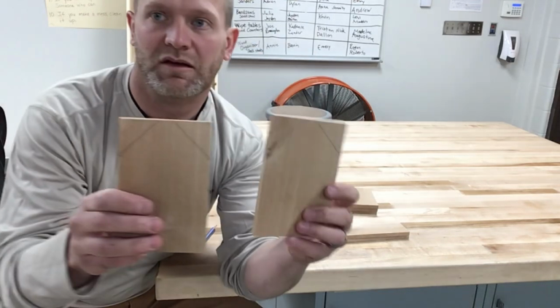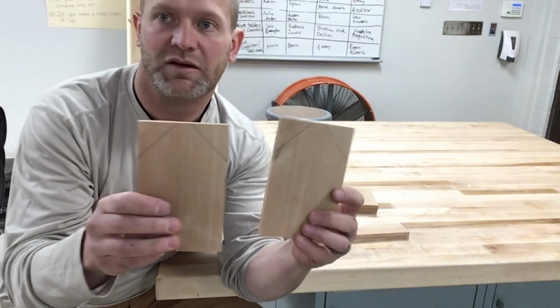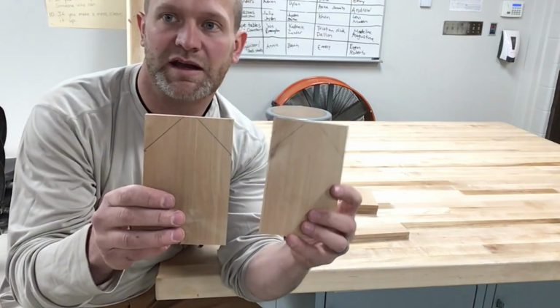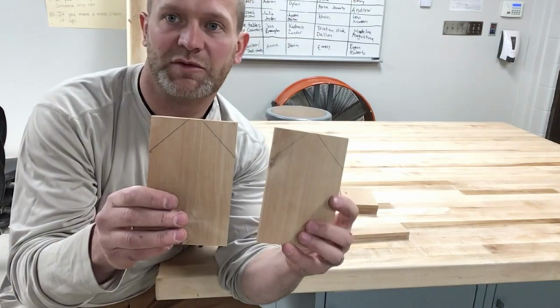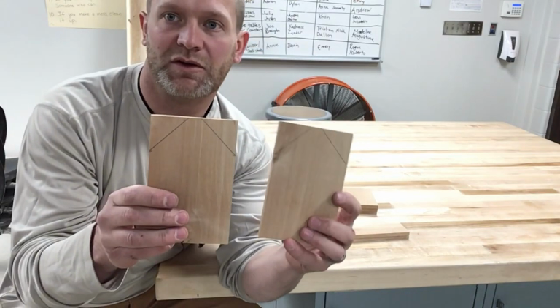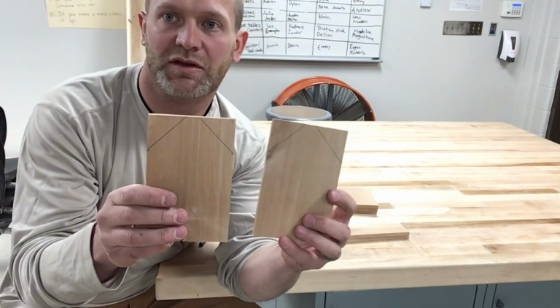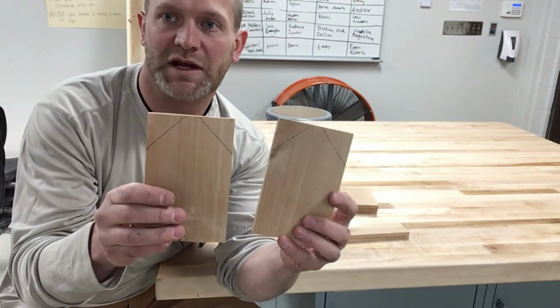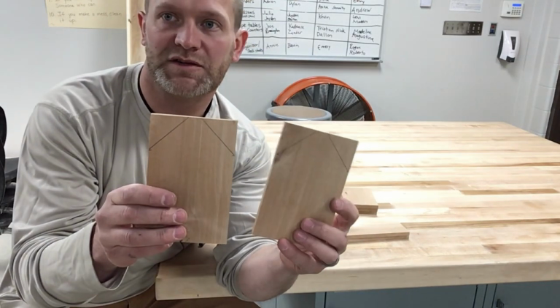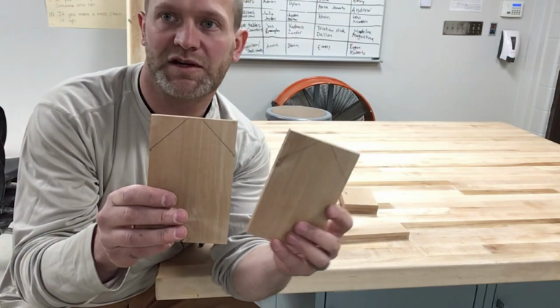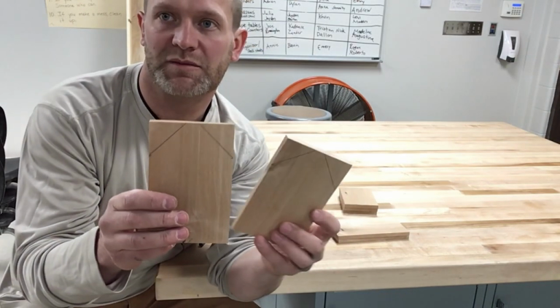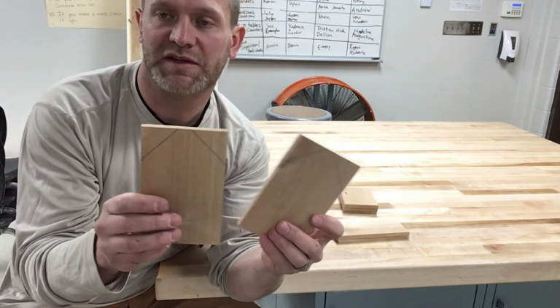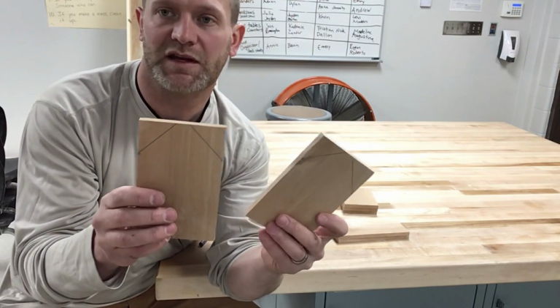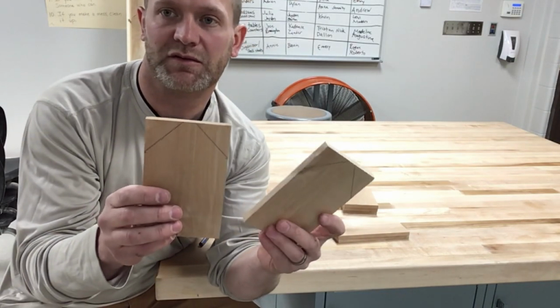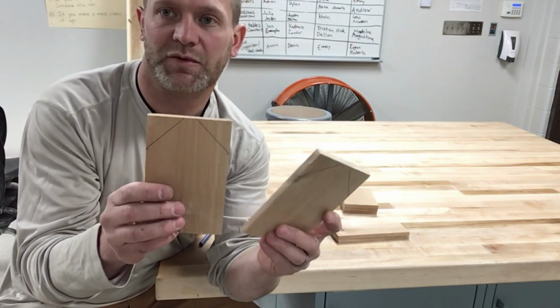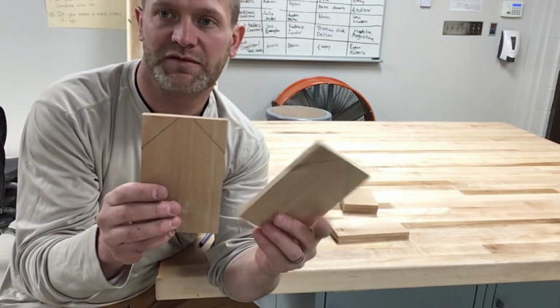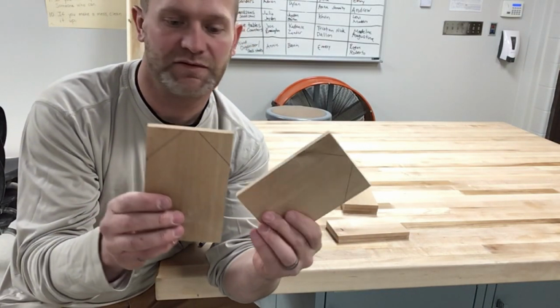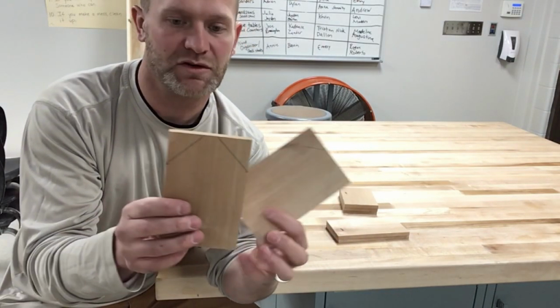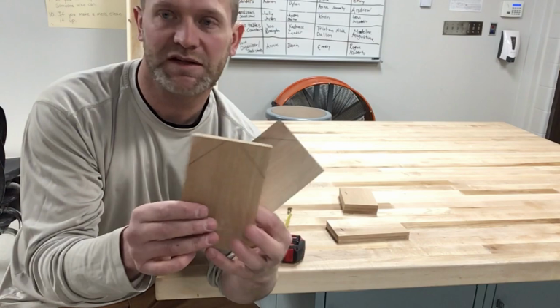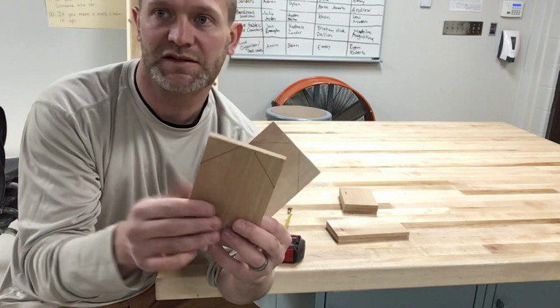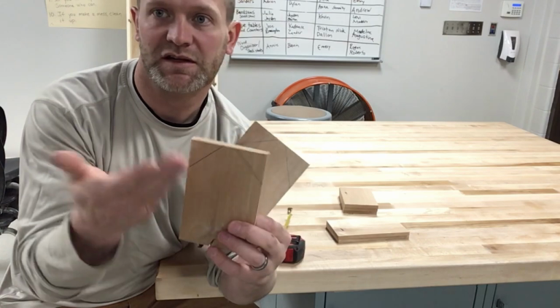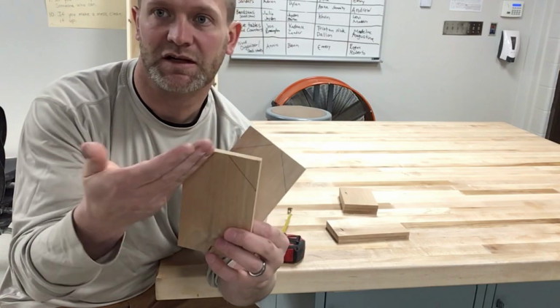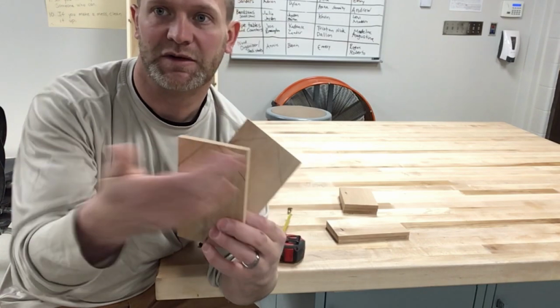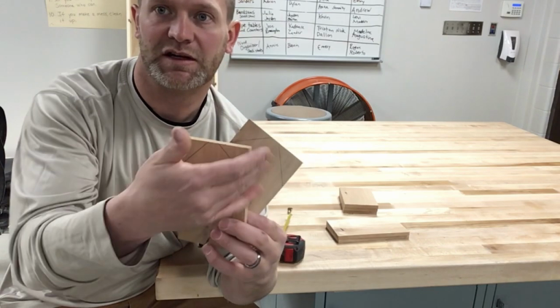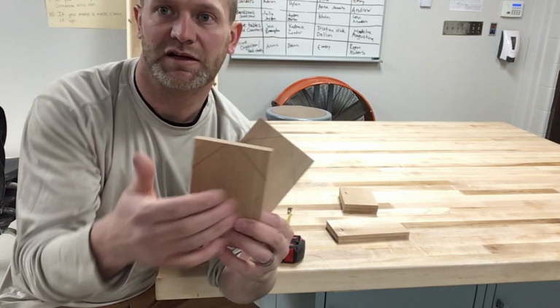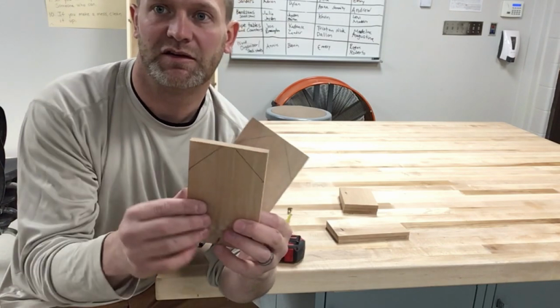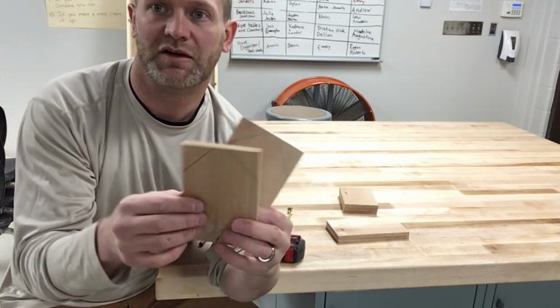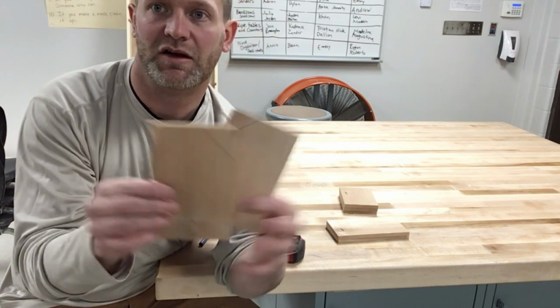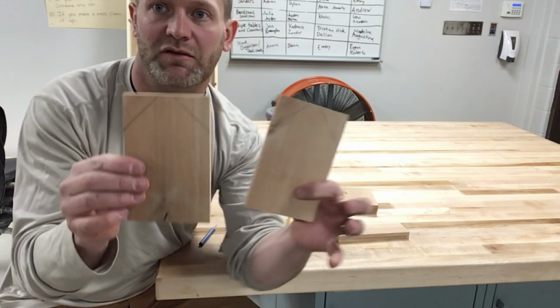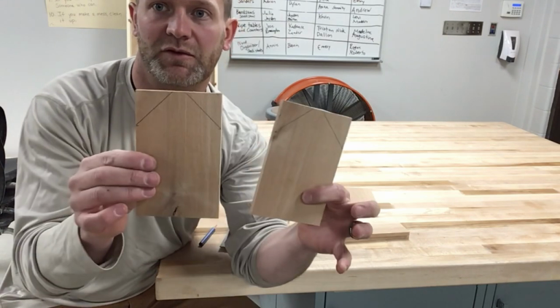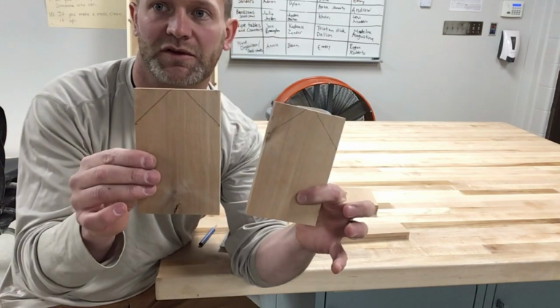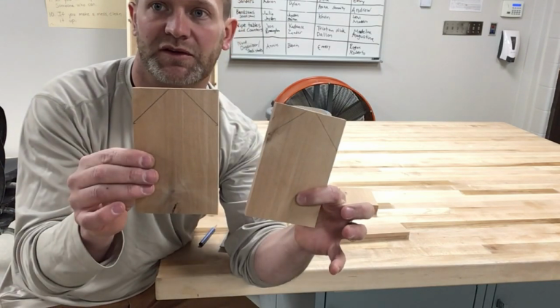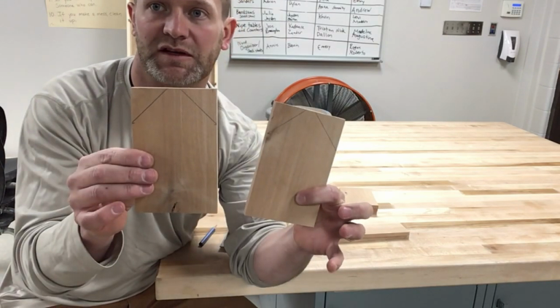Now I'm going to go to the miter saw. I'm going to set it to 45 degrees and cut all four of those cuts.